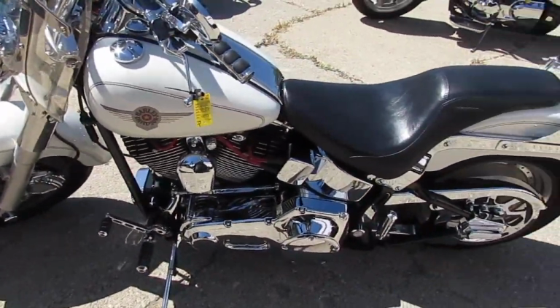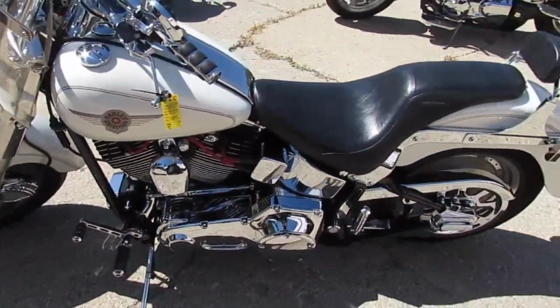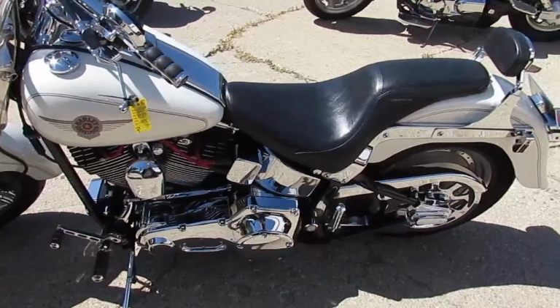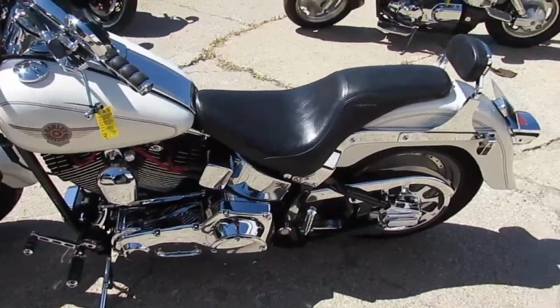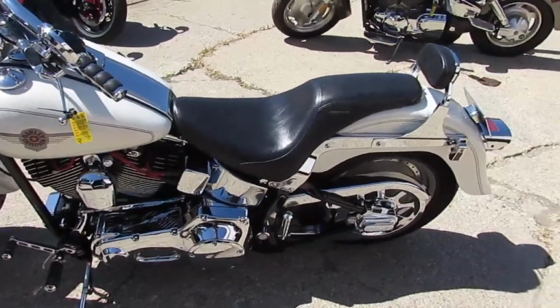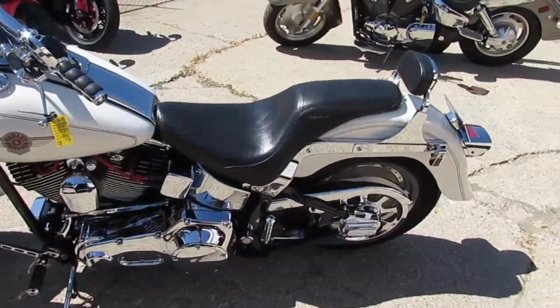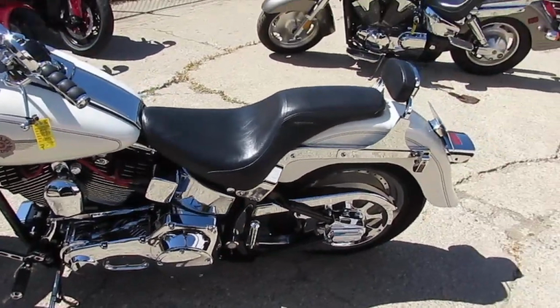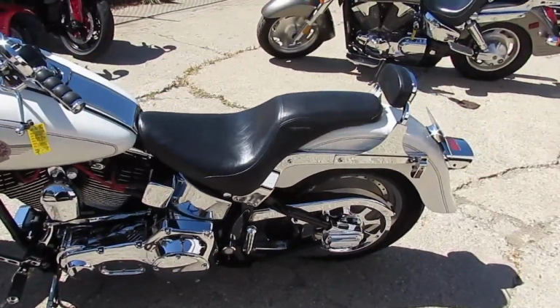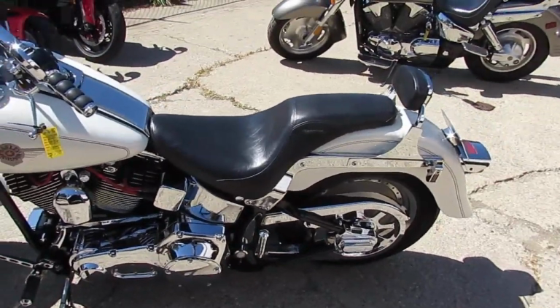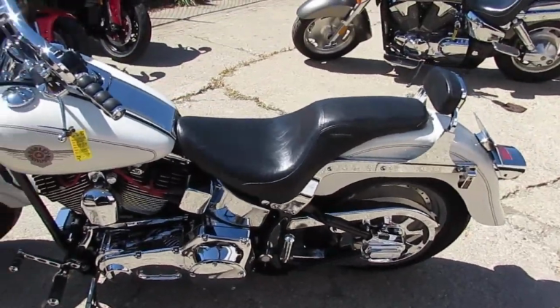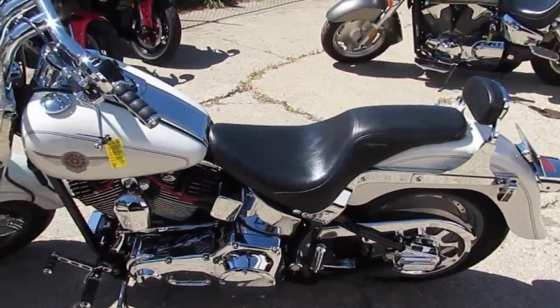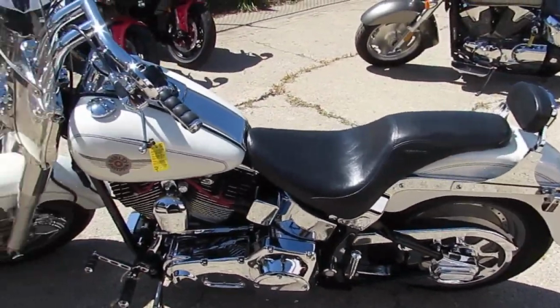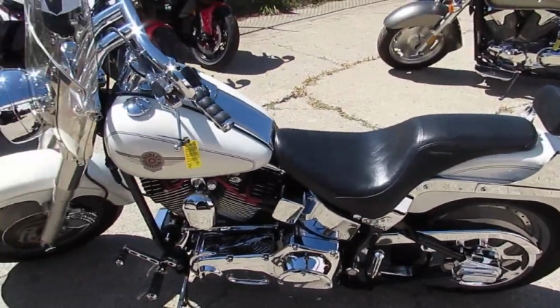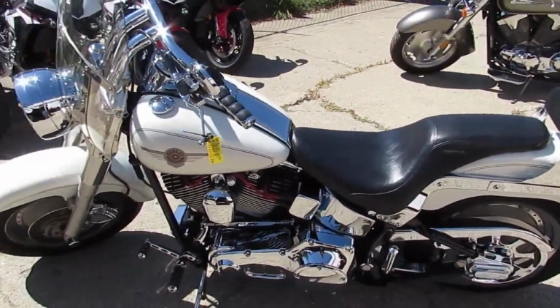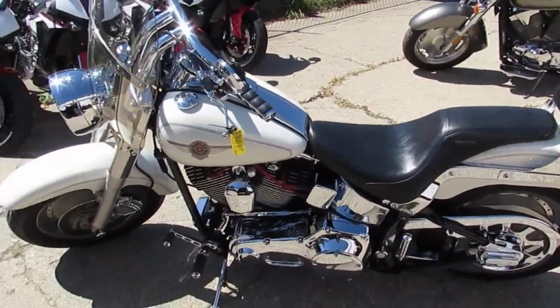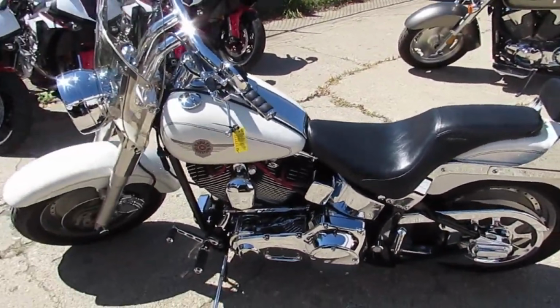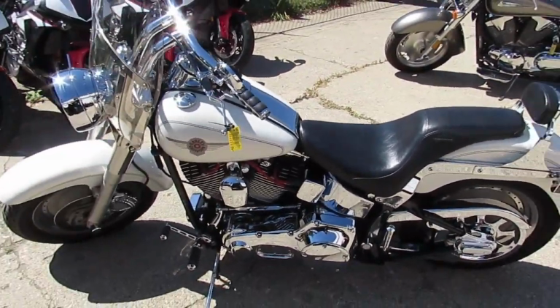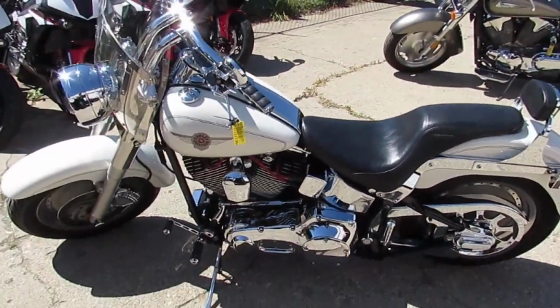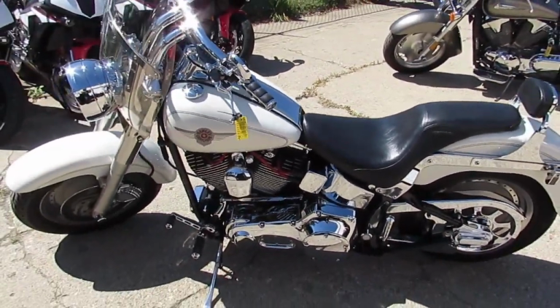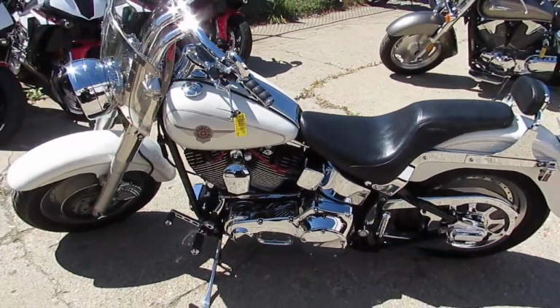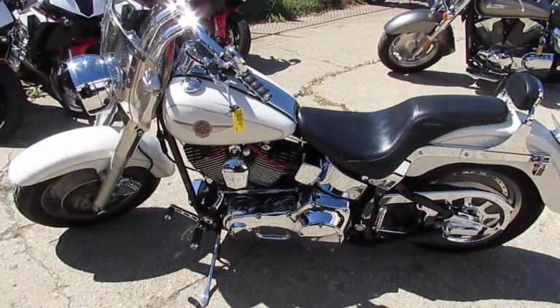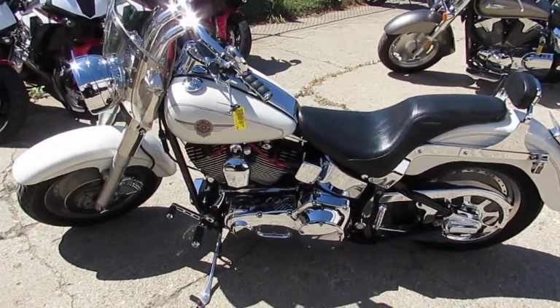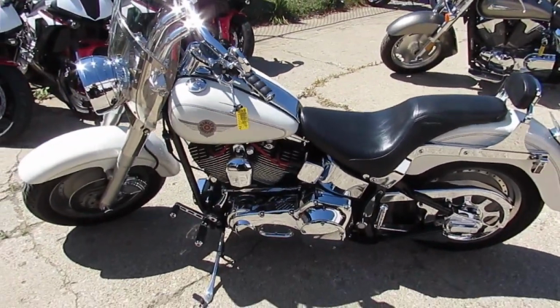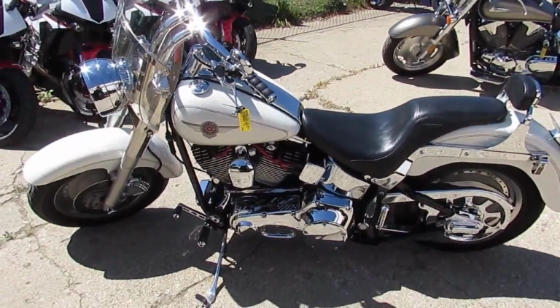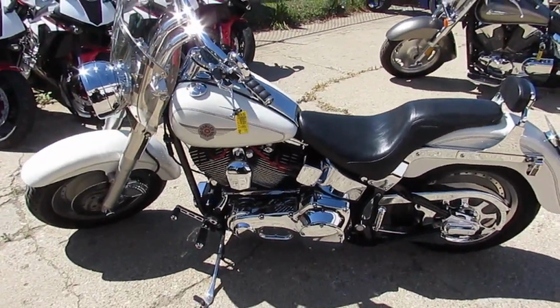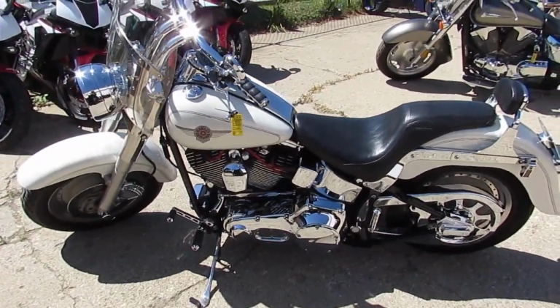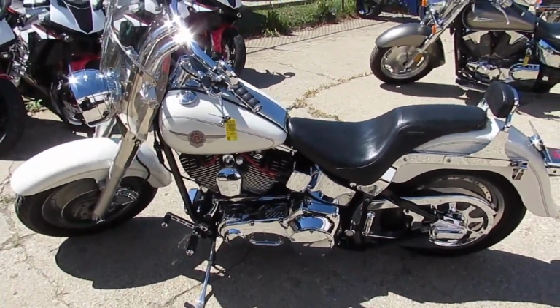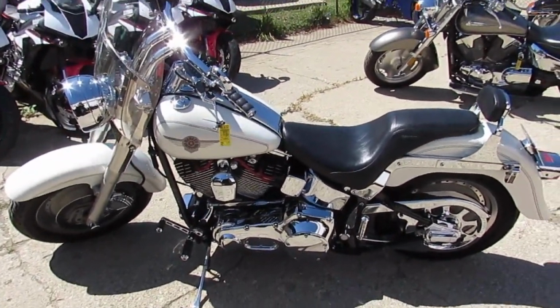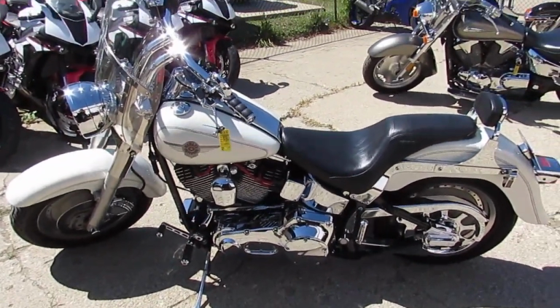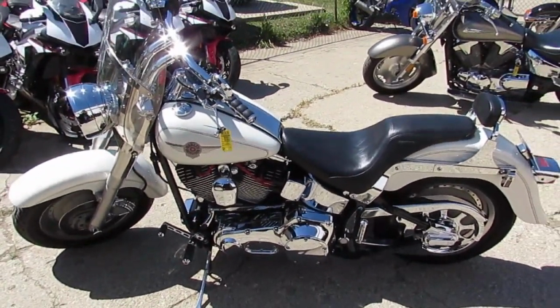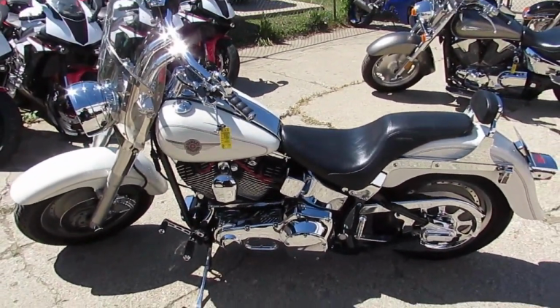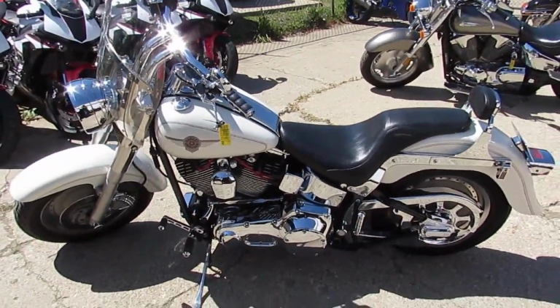No disappointments with this one guys, buy with confidence — it's ApprovalPowerSports.com. Call today and you can ride today.